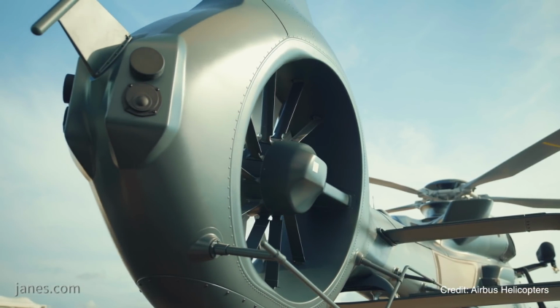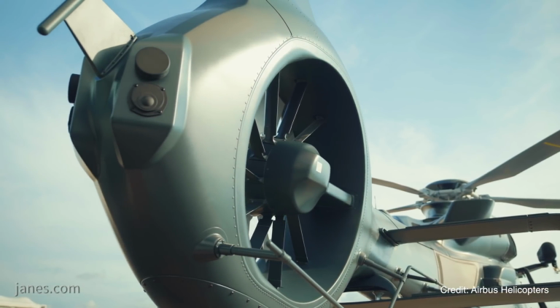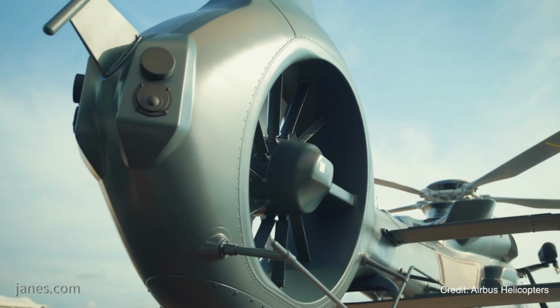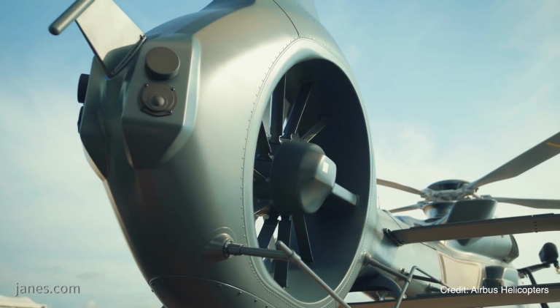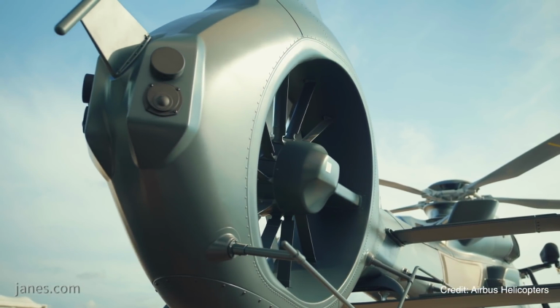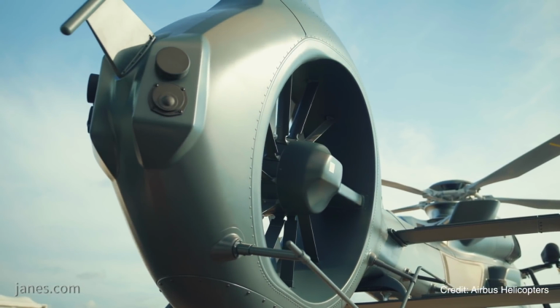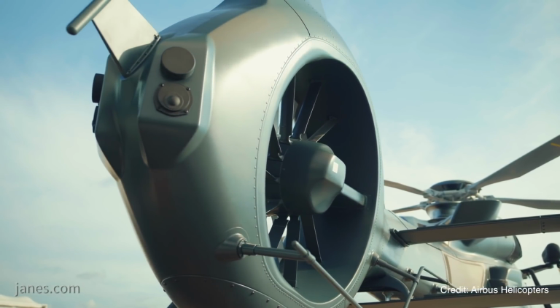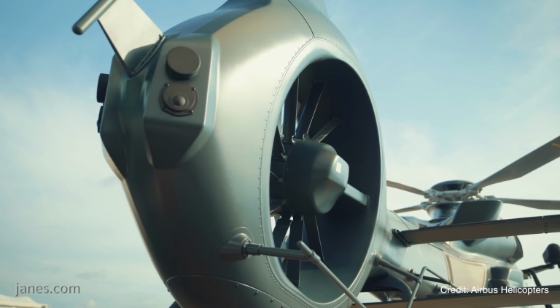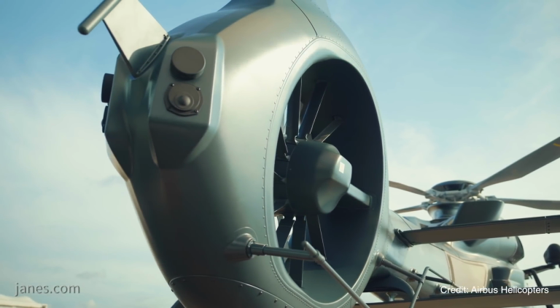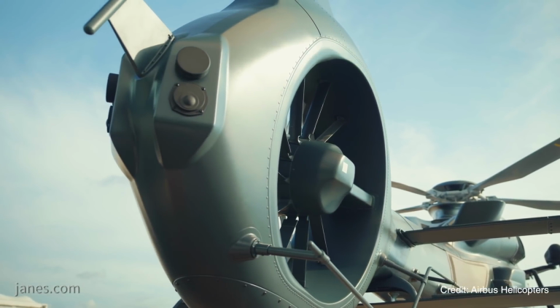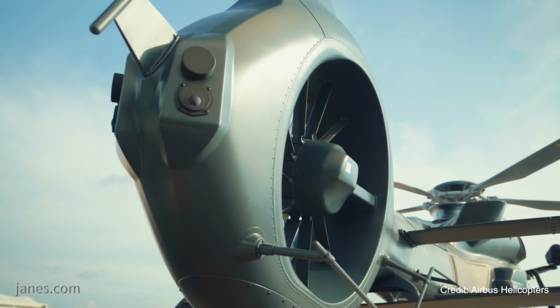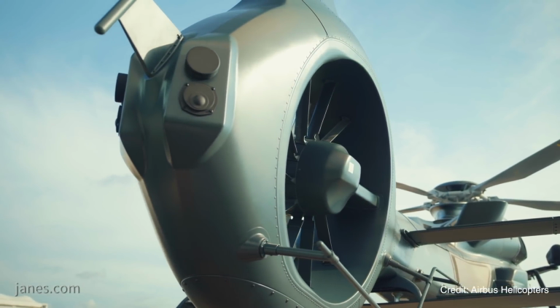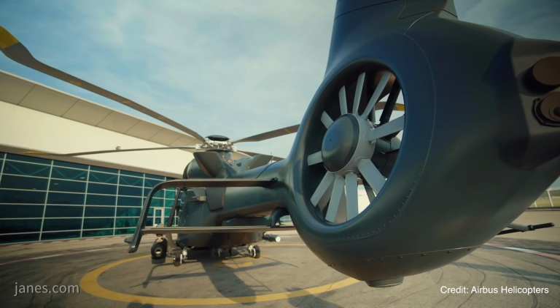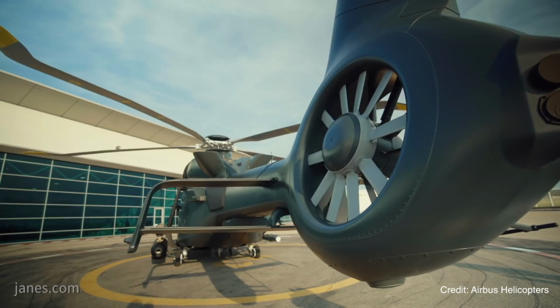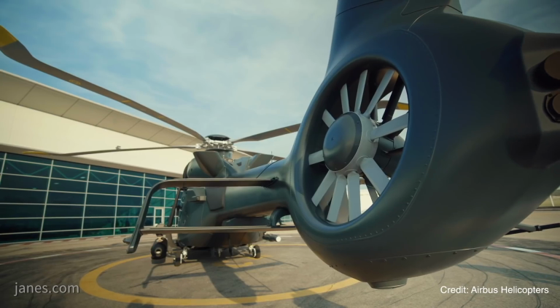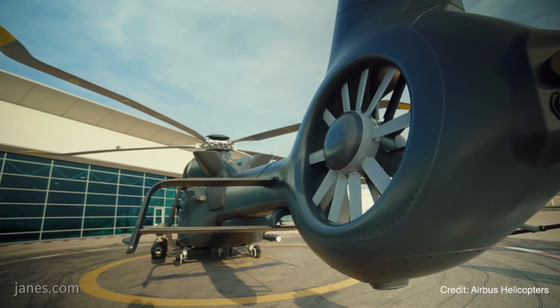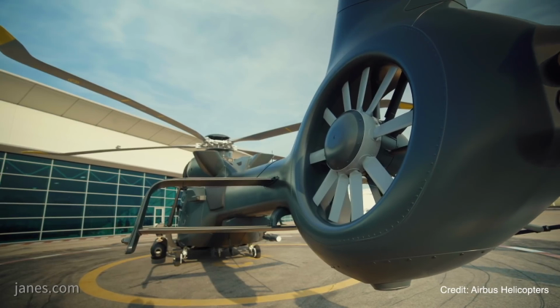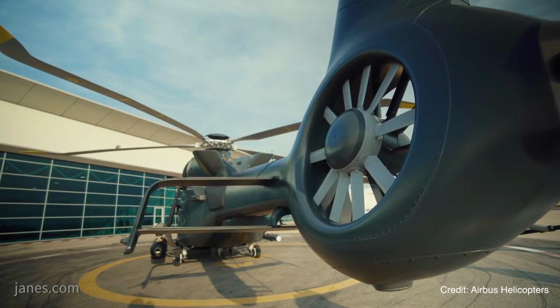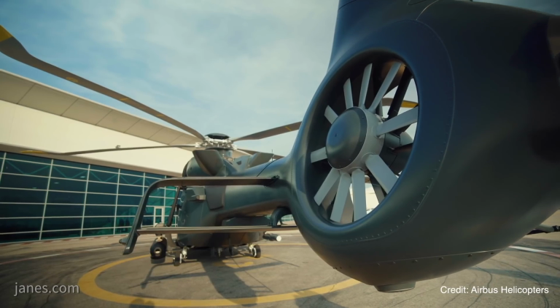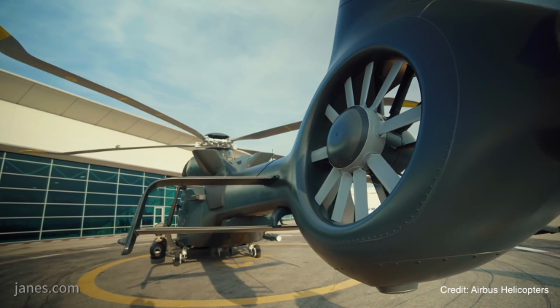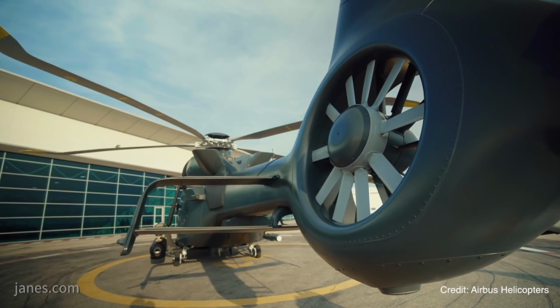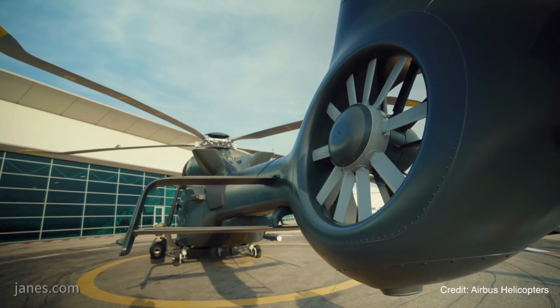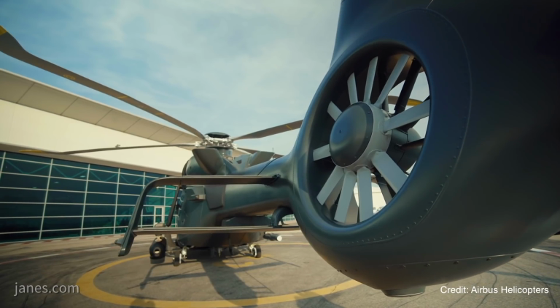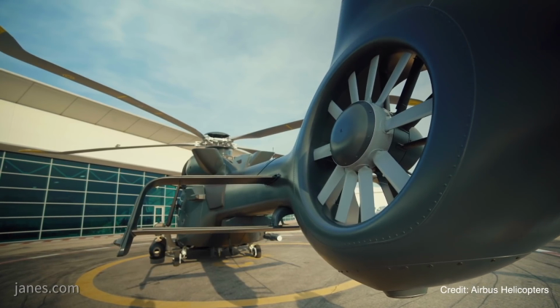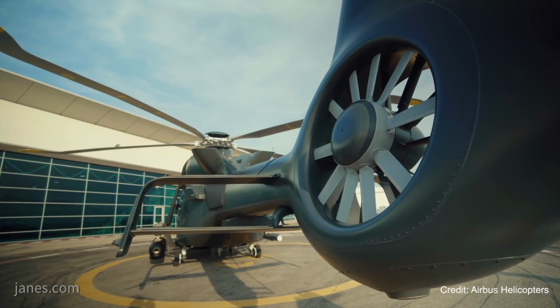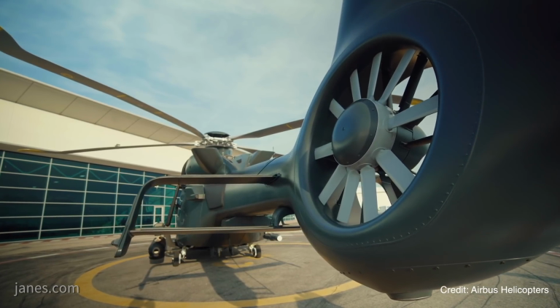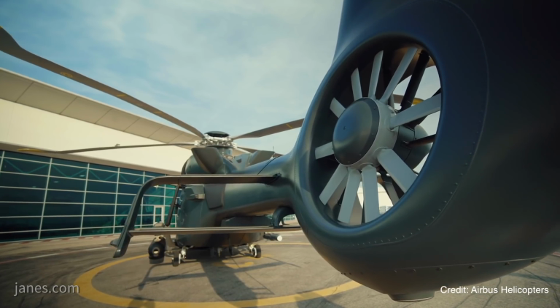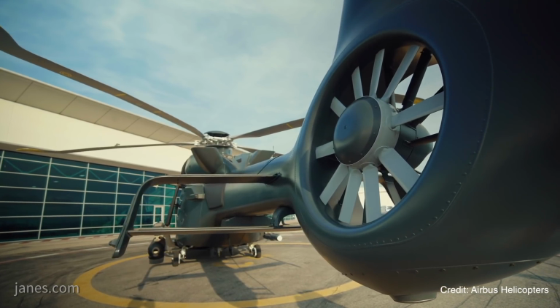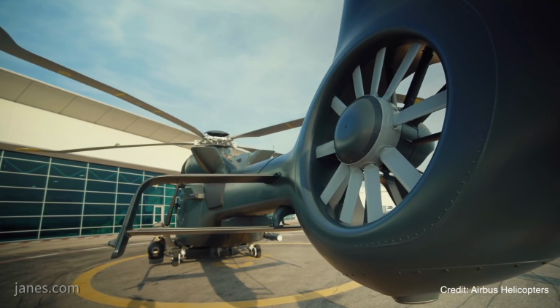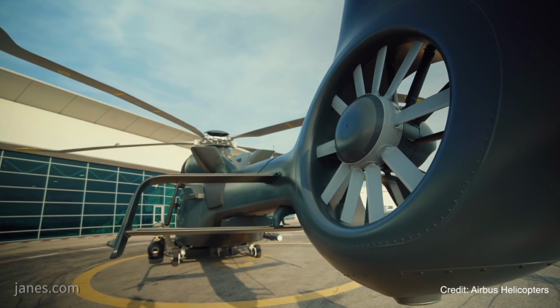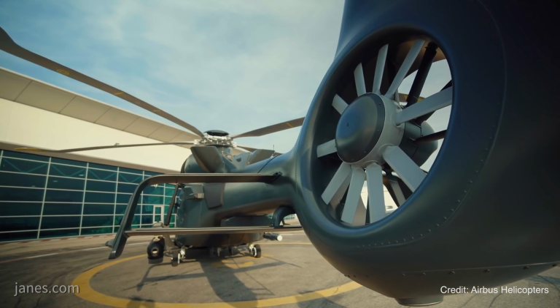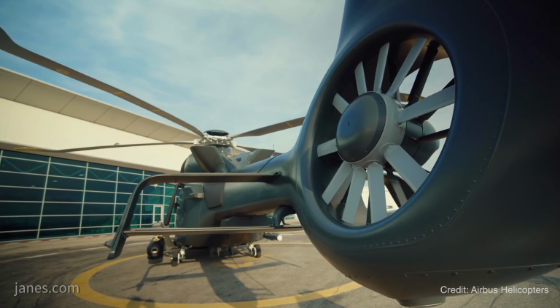The full-scale mock-up of the H160M is being presented on the Ministry of the Armed Forces stand at the Paris Airshow.